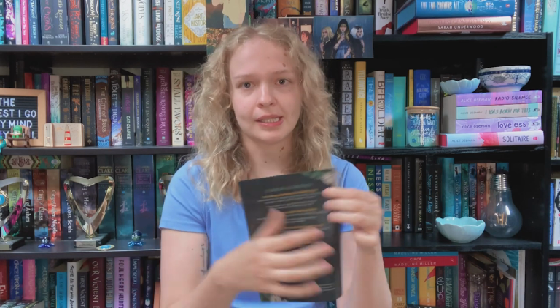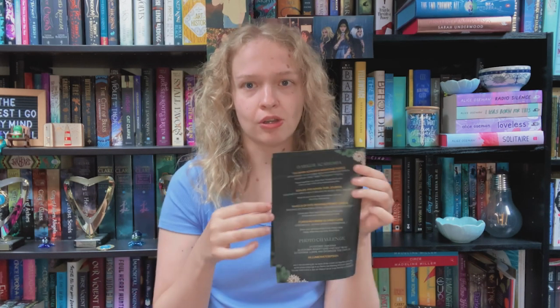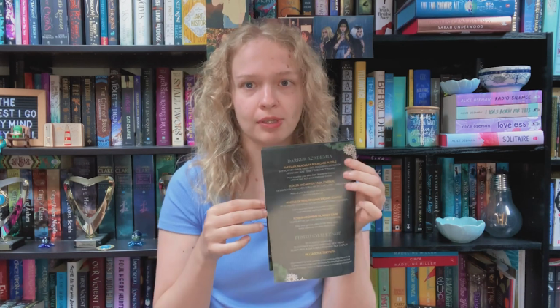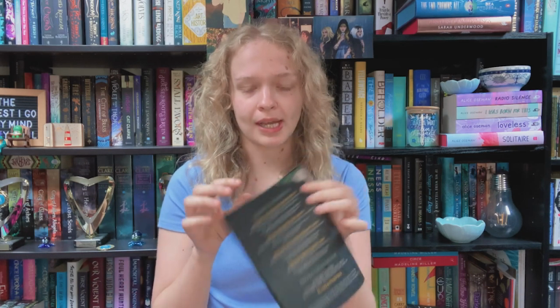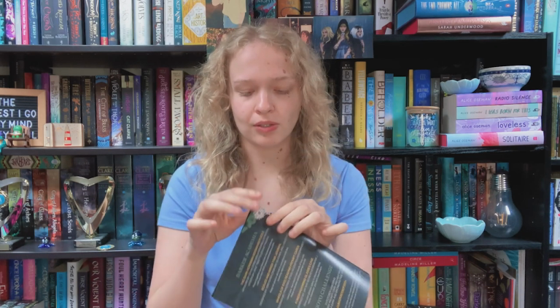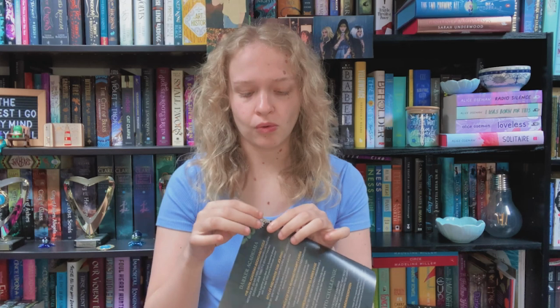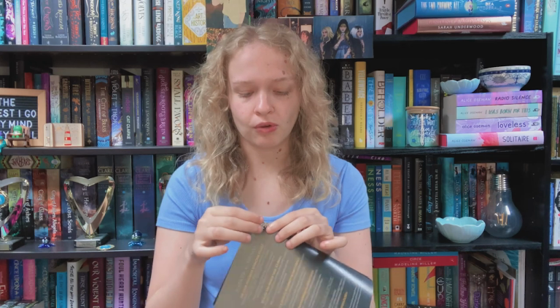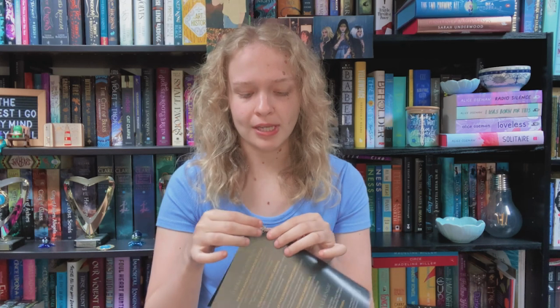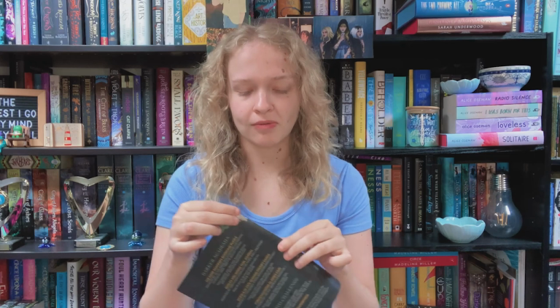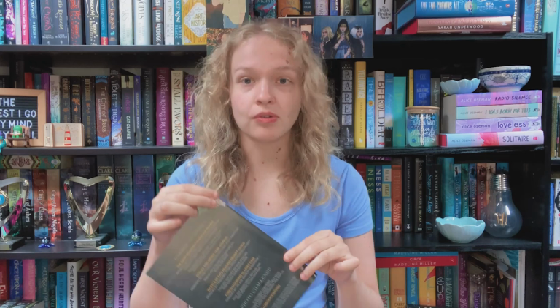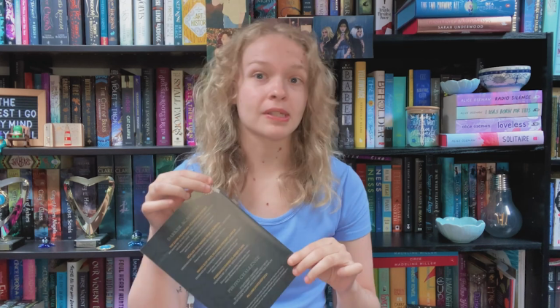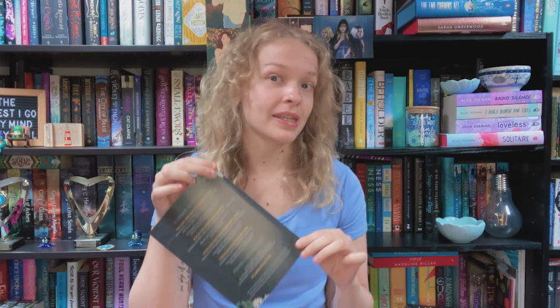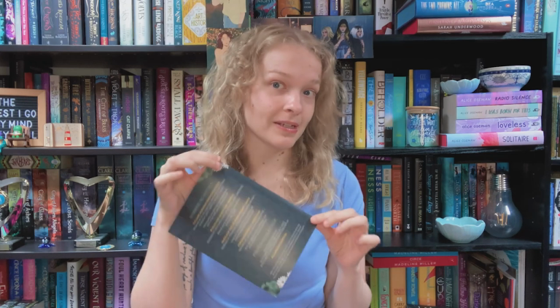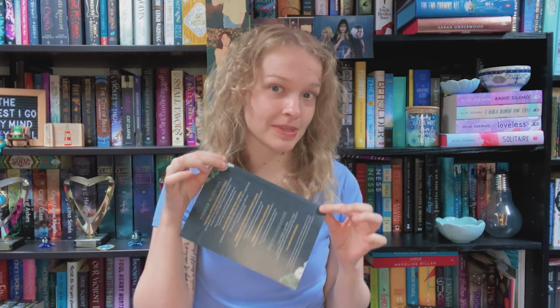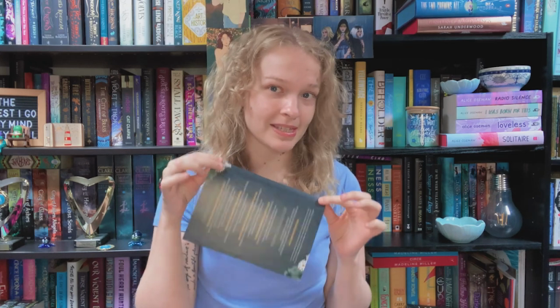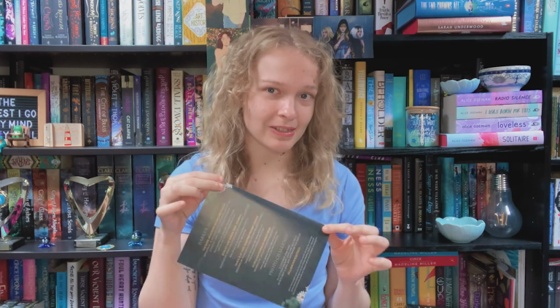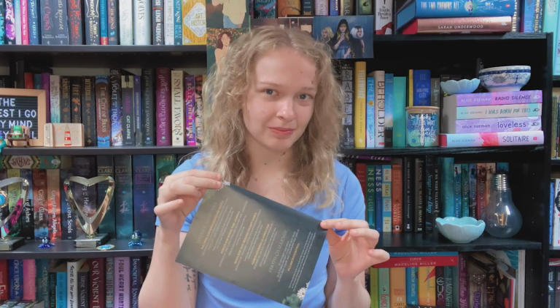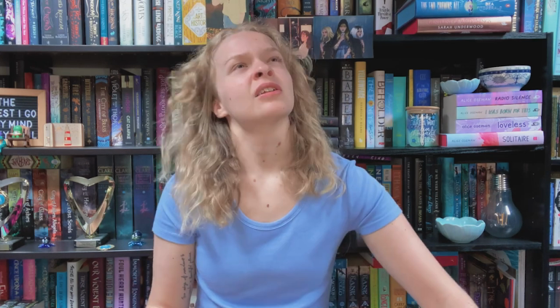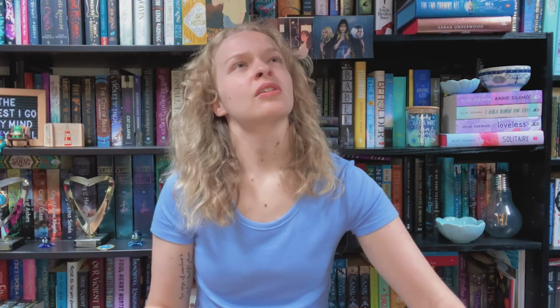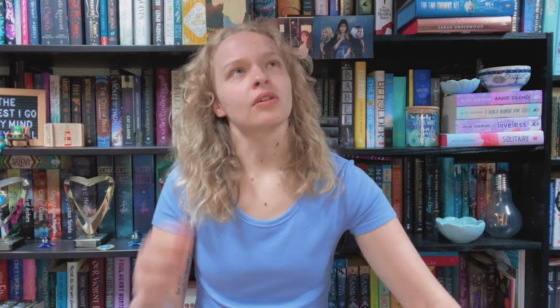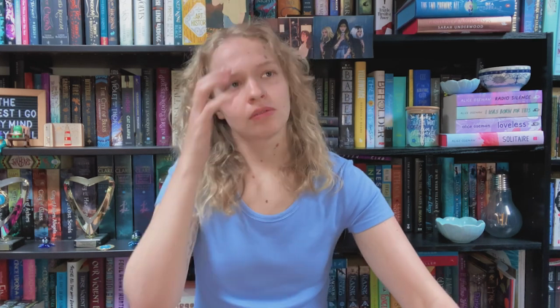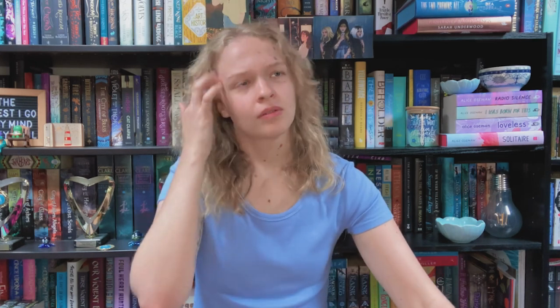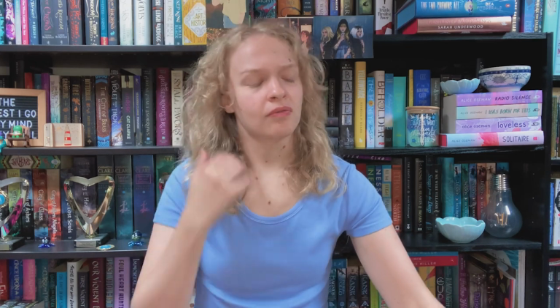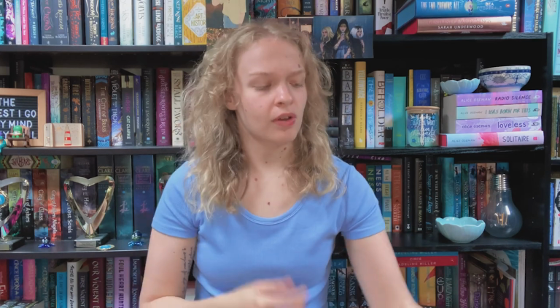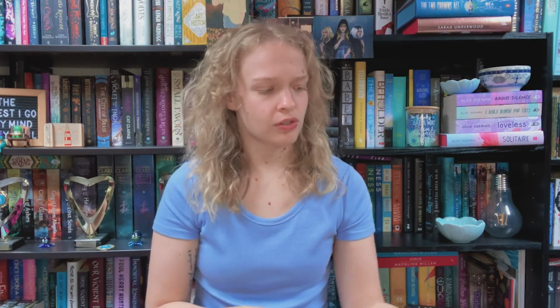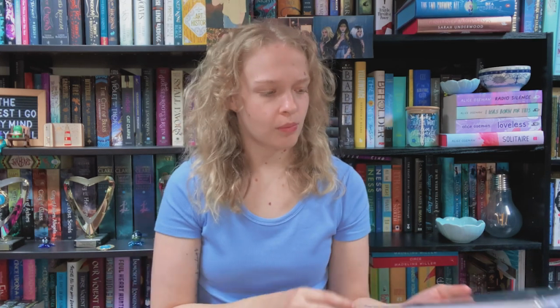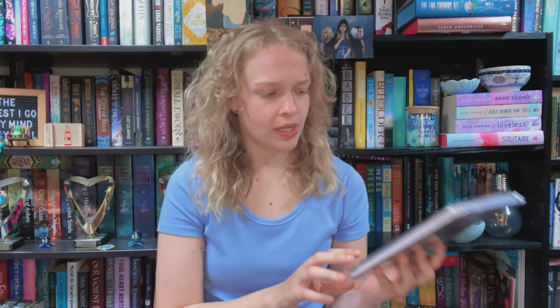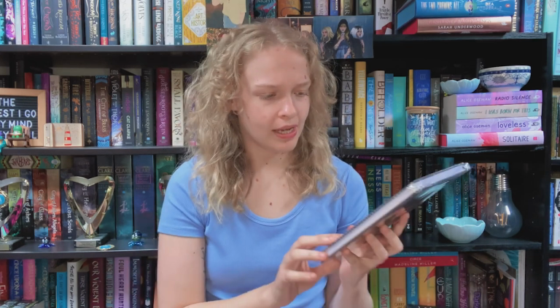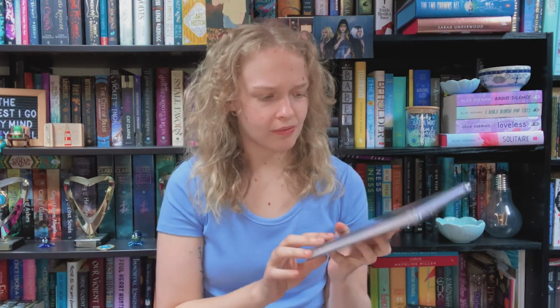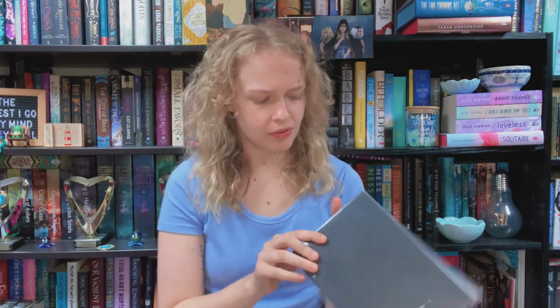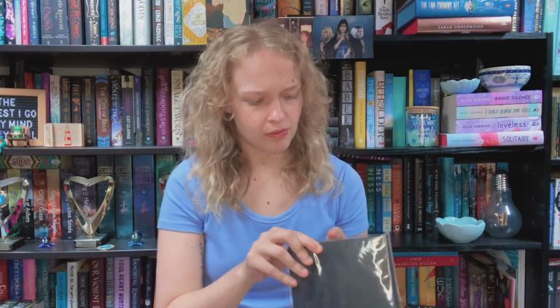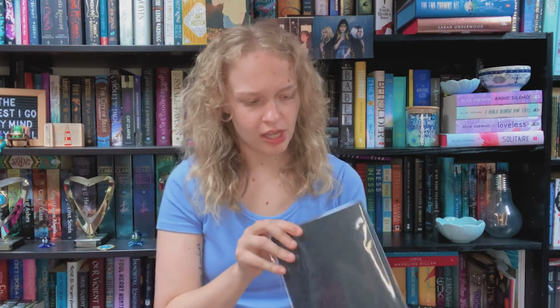This is the darker academia box, the September theme. There's a little info about October on the back, which I won't be getting because the fandoms don't interest me or I haven't read those books. I'll keep this info sheet open because it has all the credits for who designed the items inside.